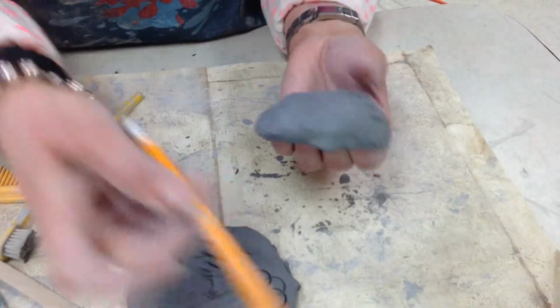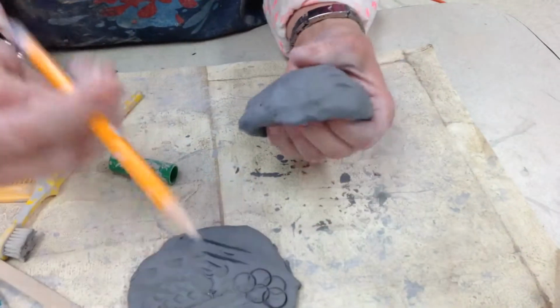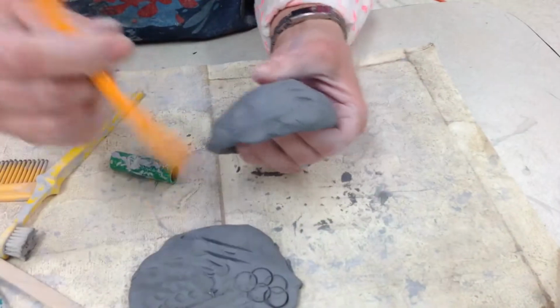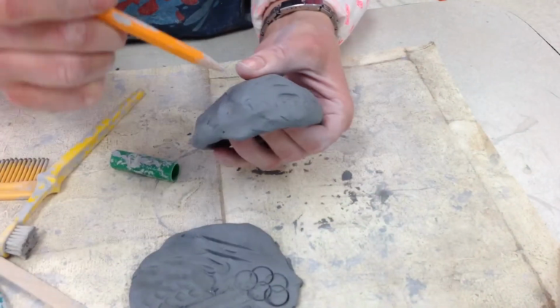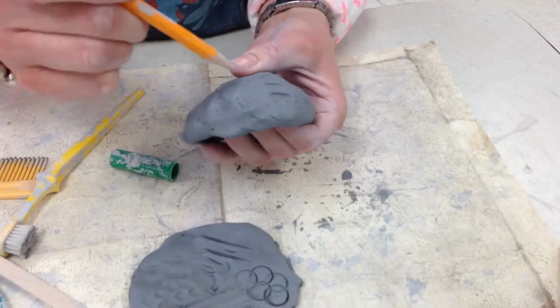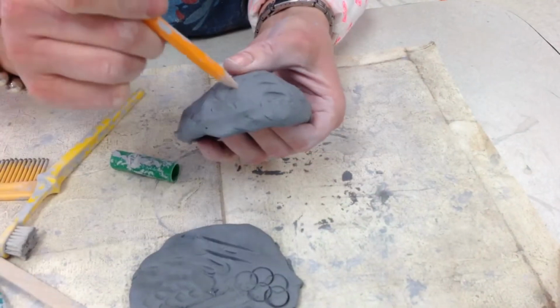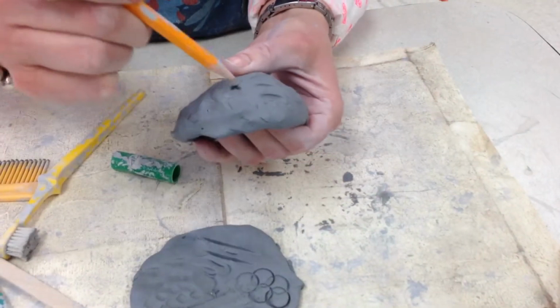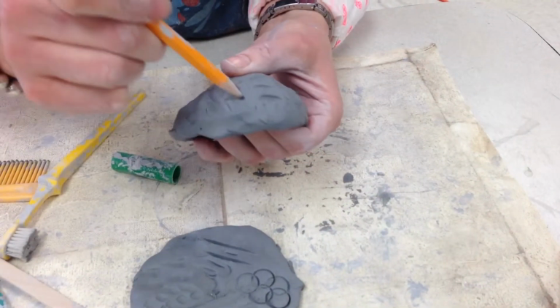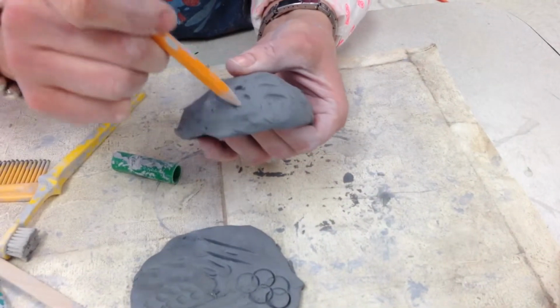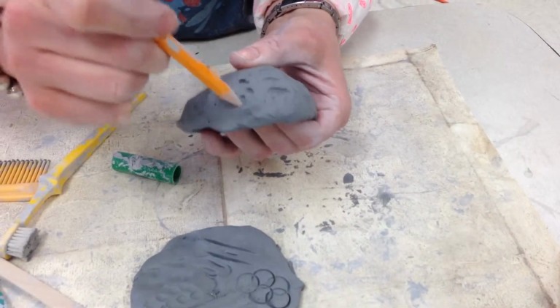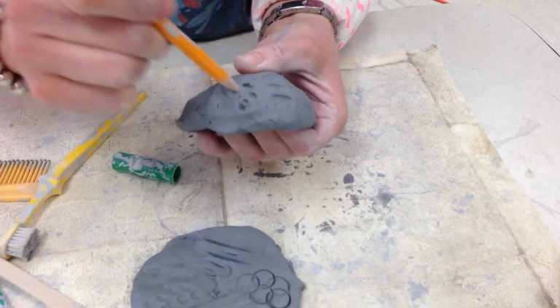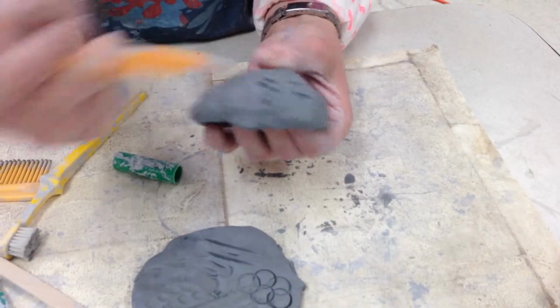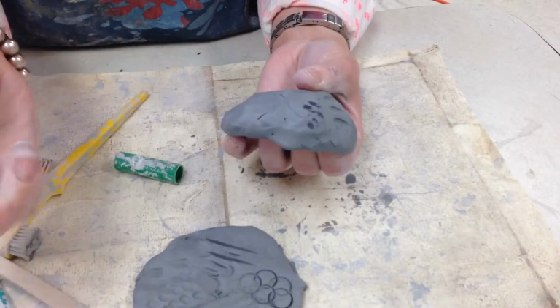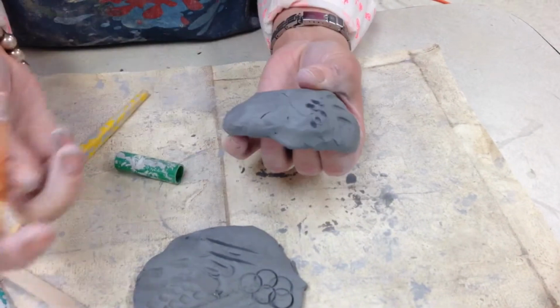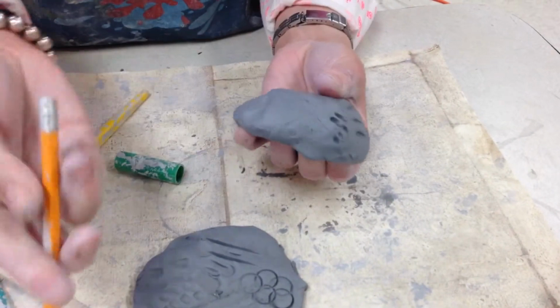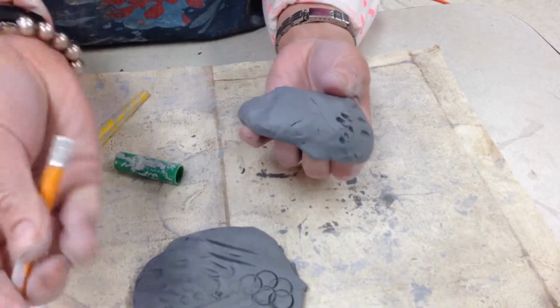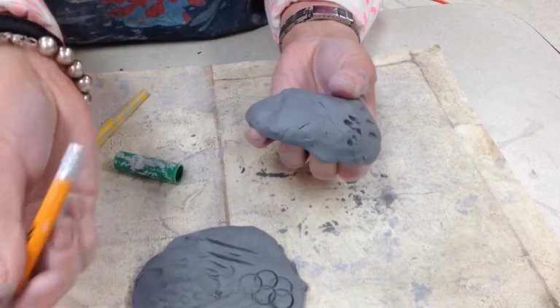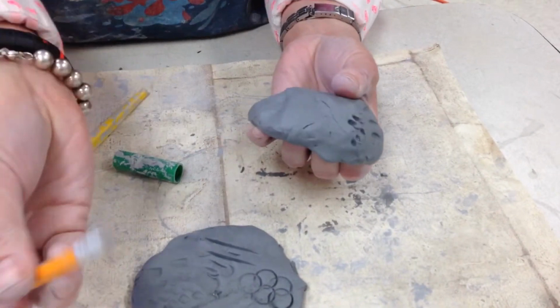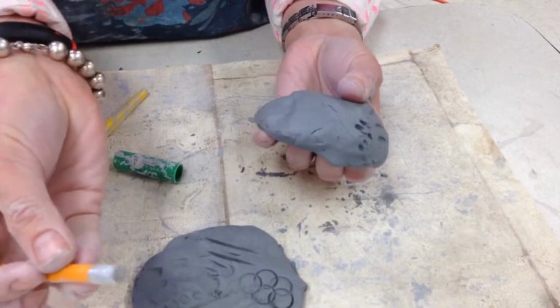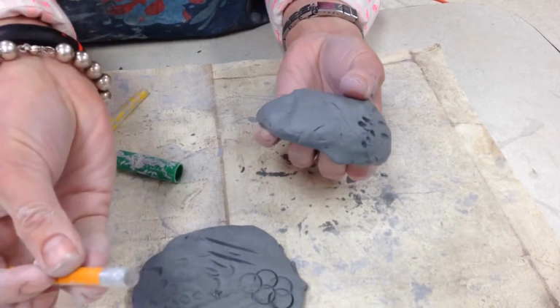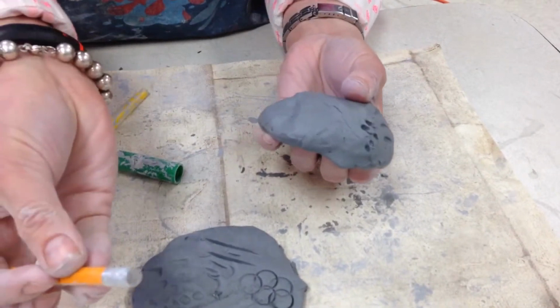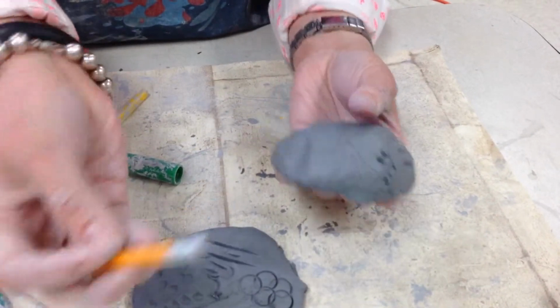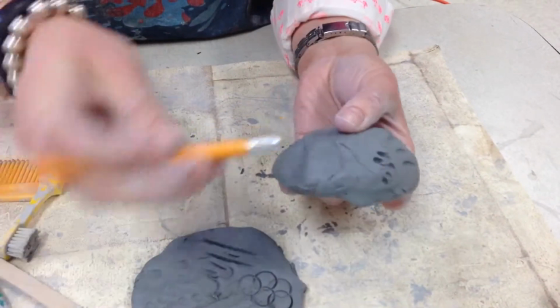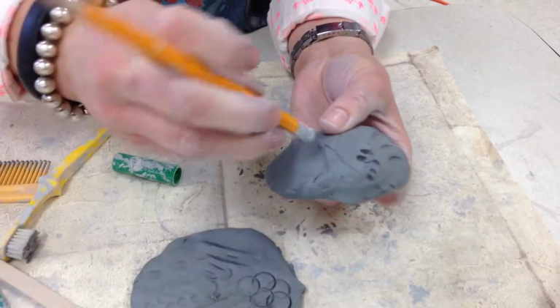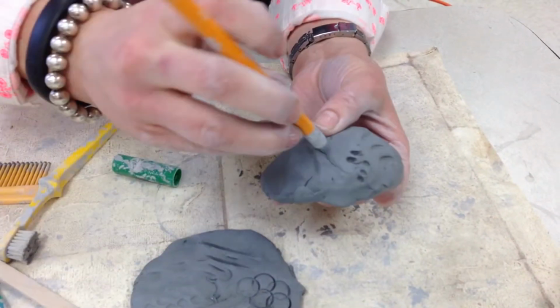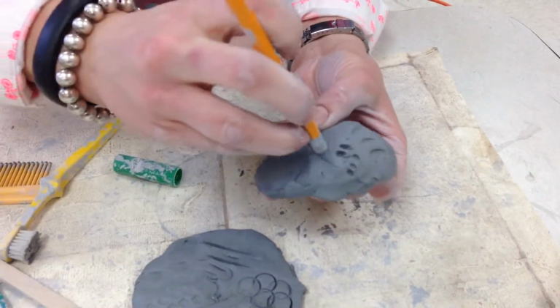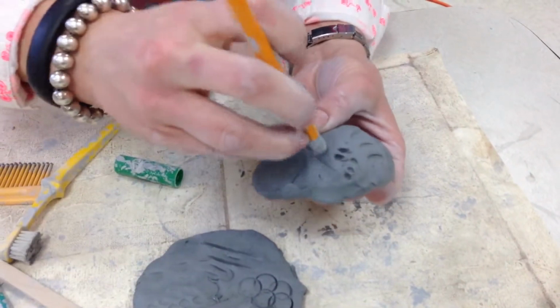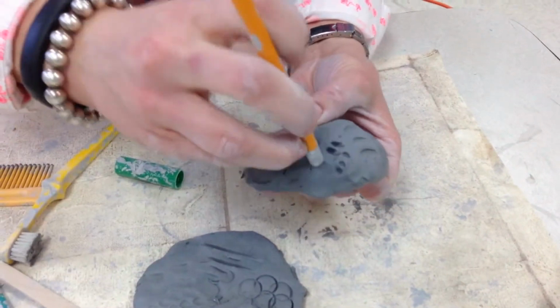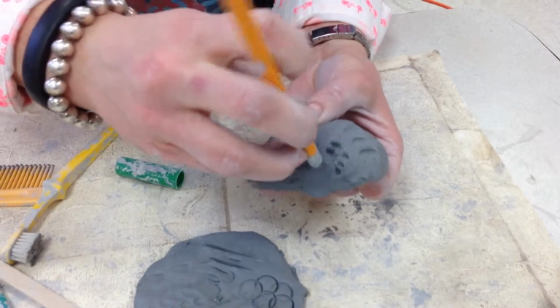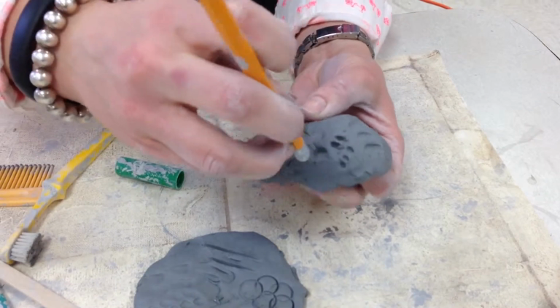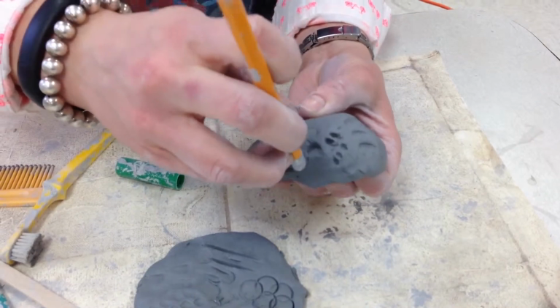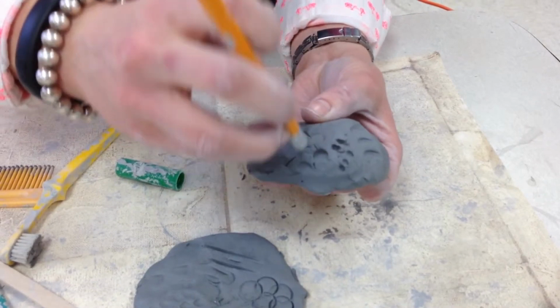Pencils — you can use the tip, or you can flip it over and use the eraser end.